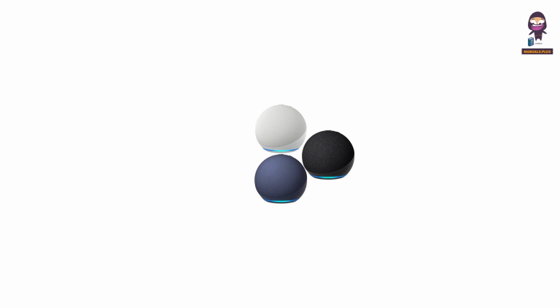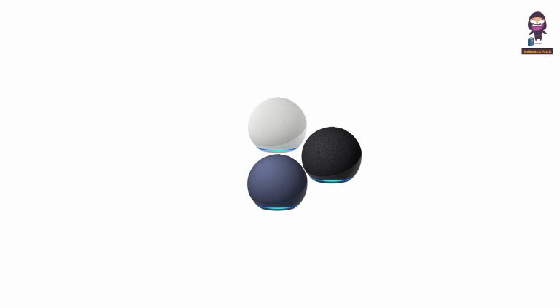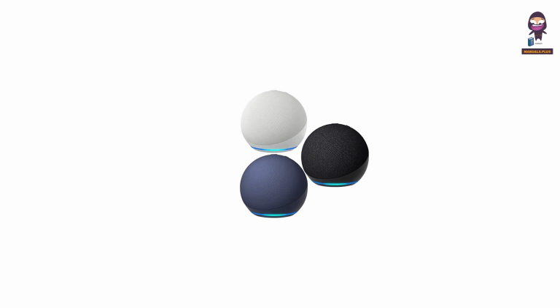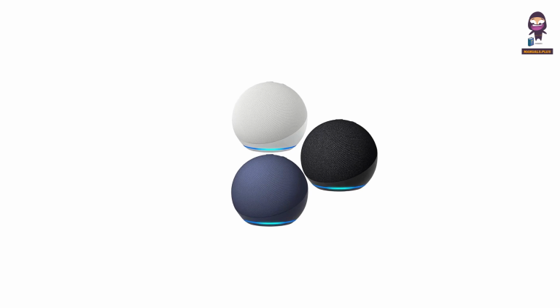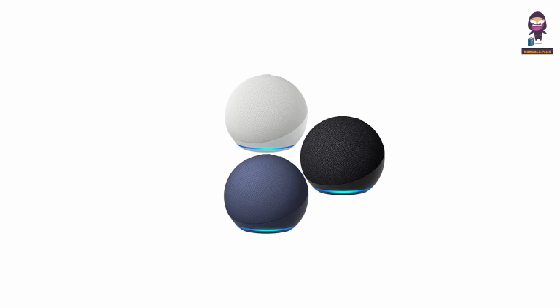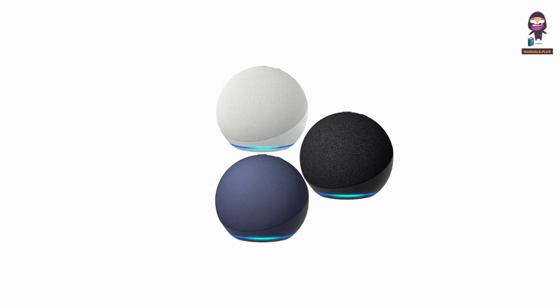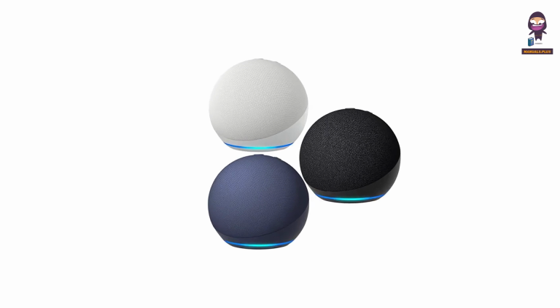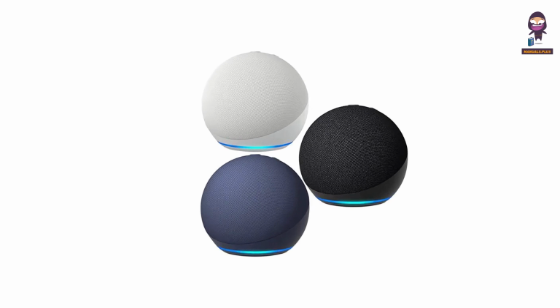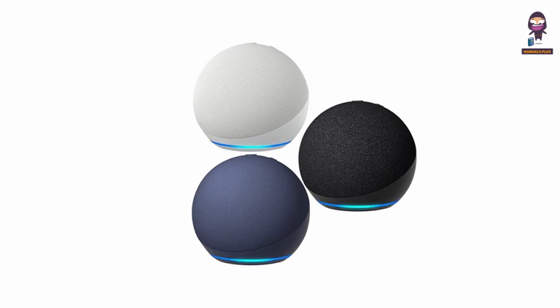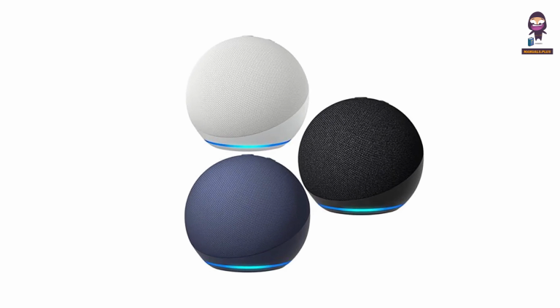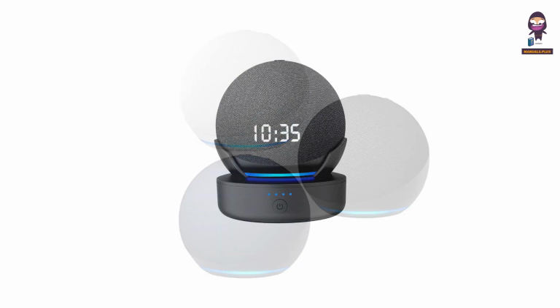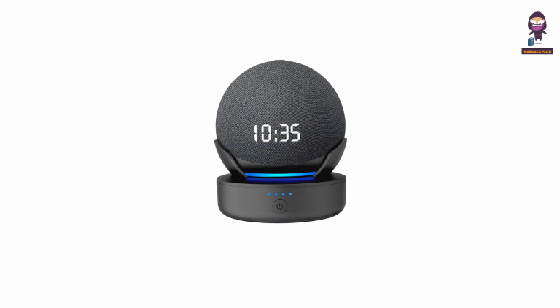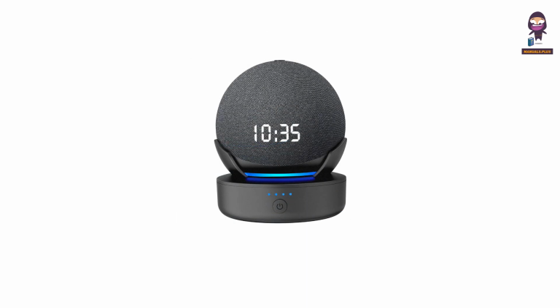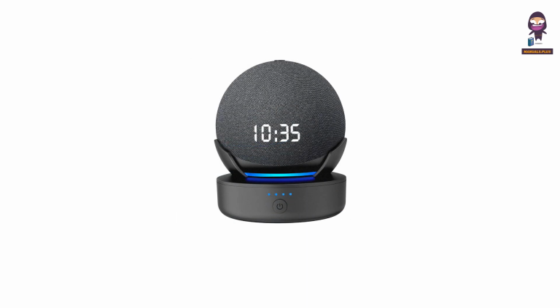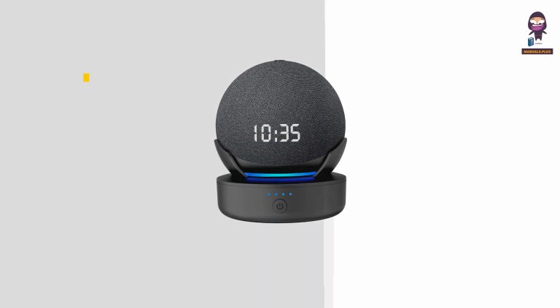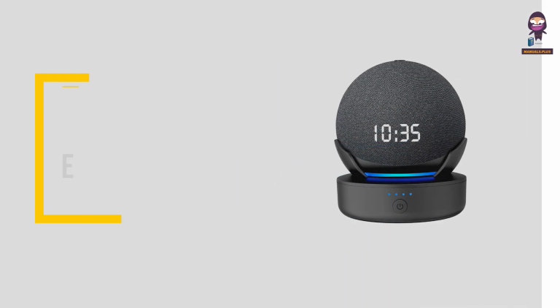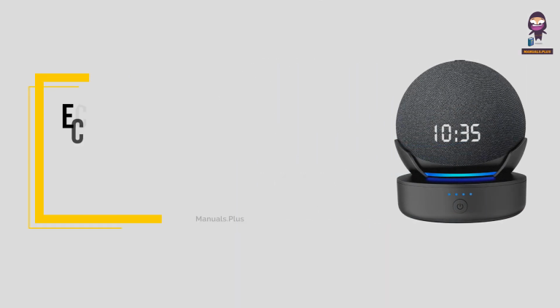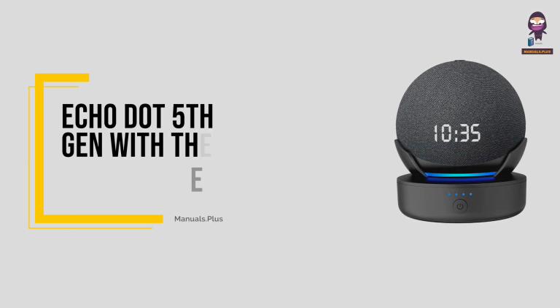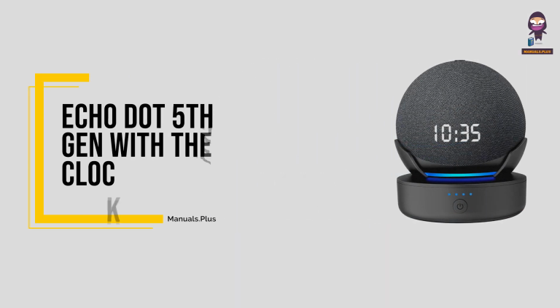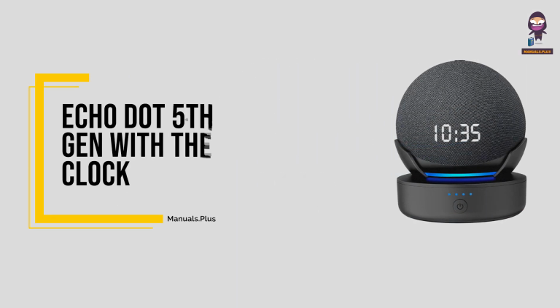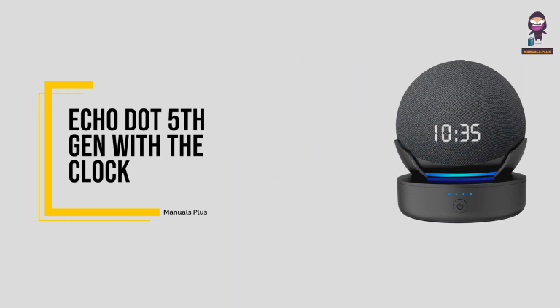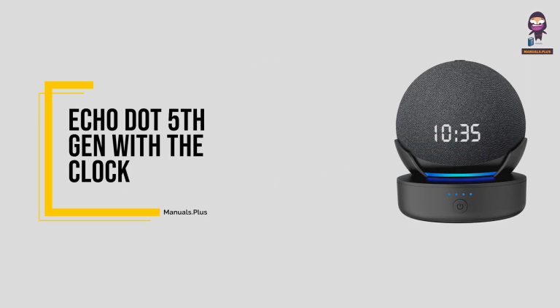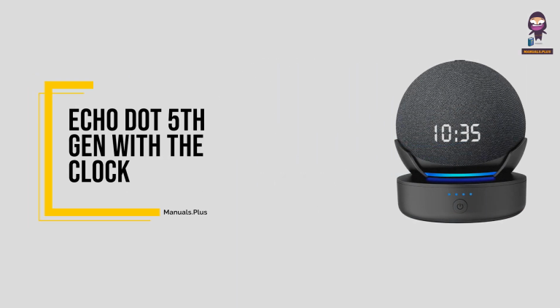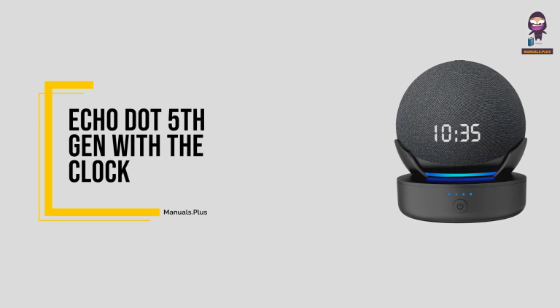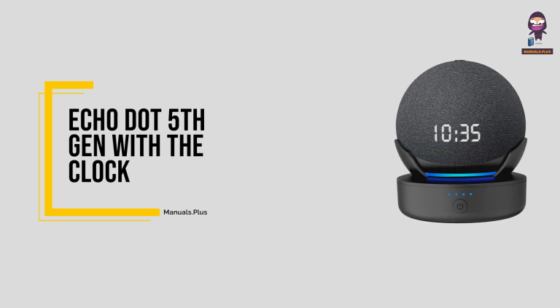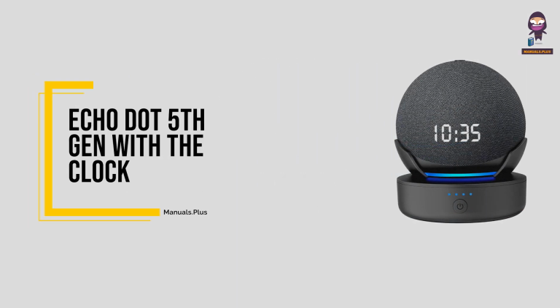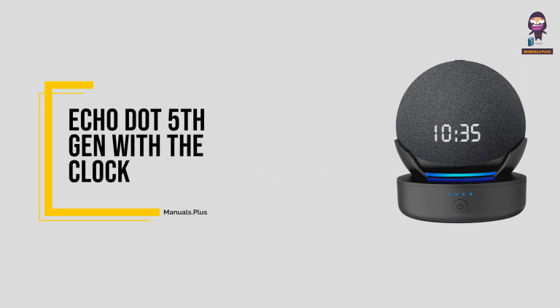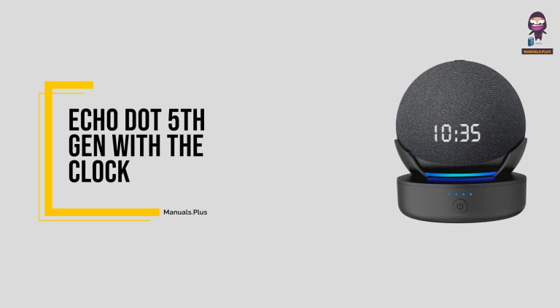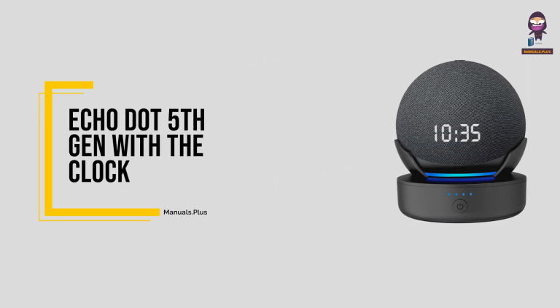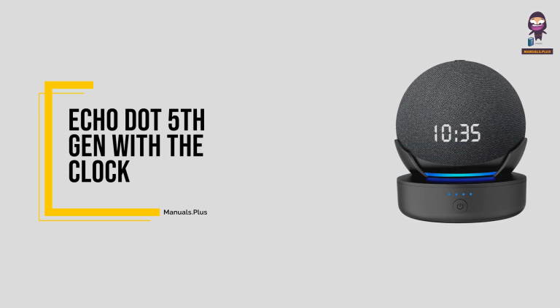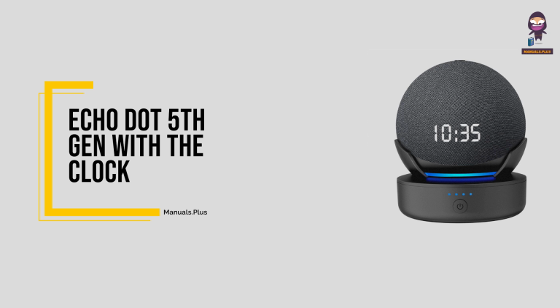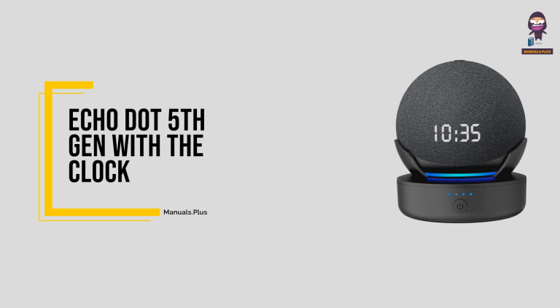Hey, everyone. In this video we're going to take an in-depth look at the Echo Dot 5th Gen with the Clock.